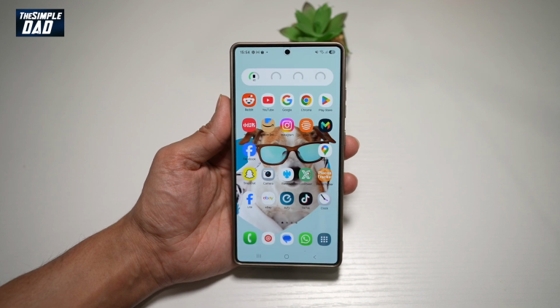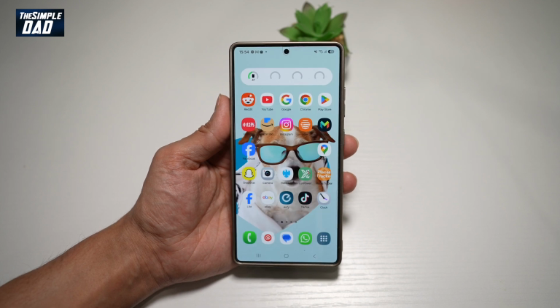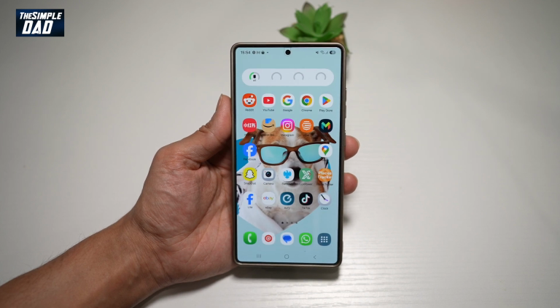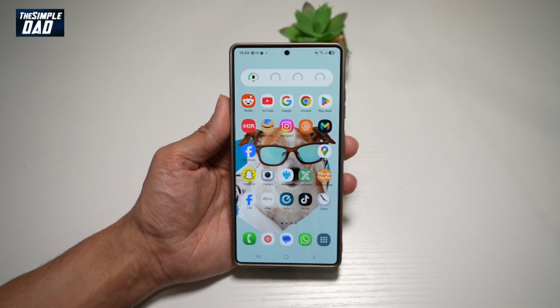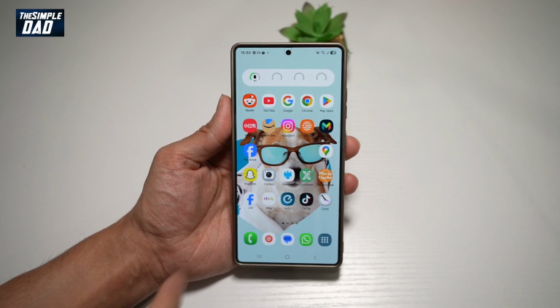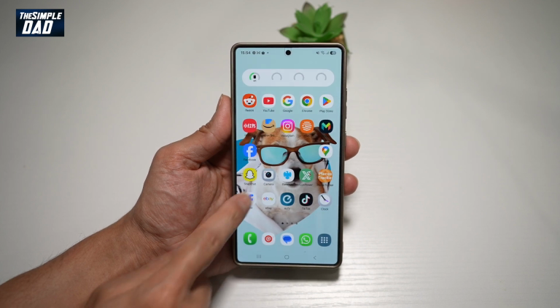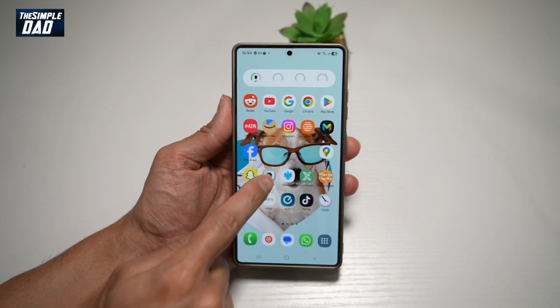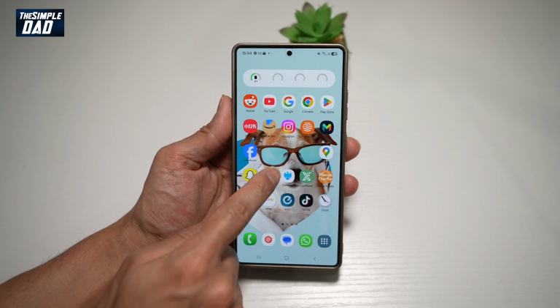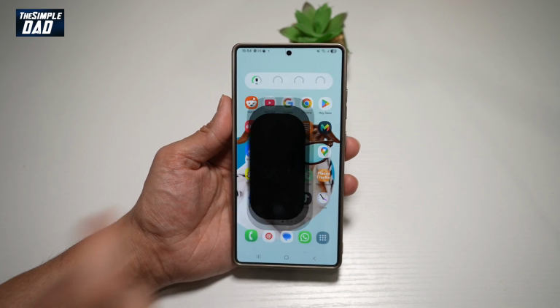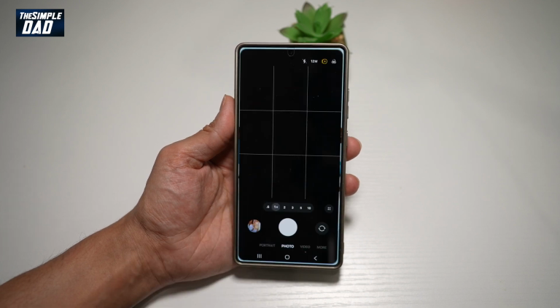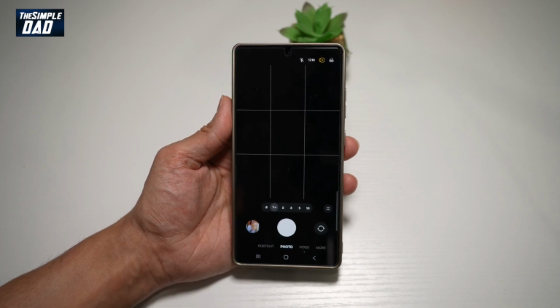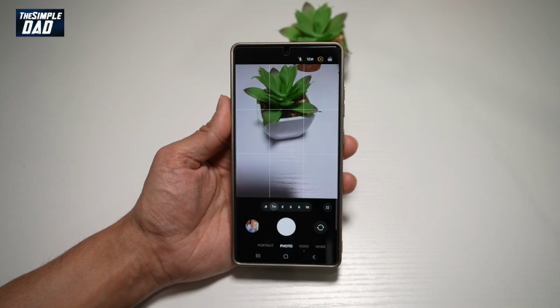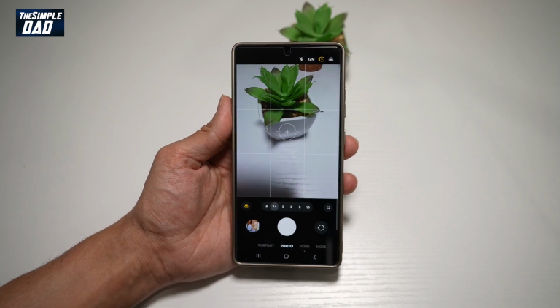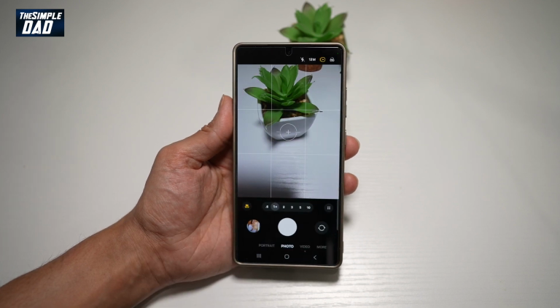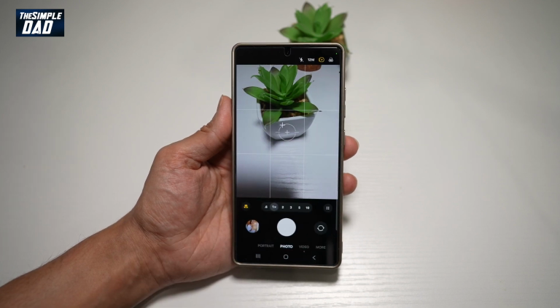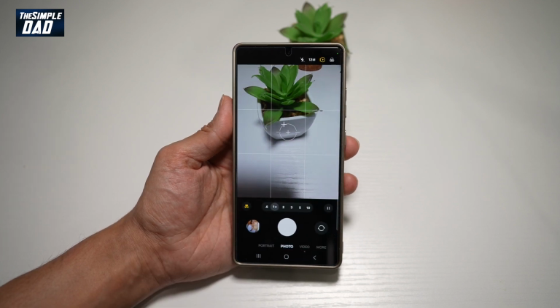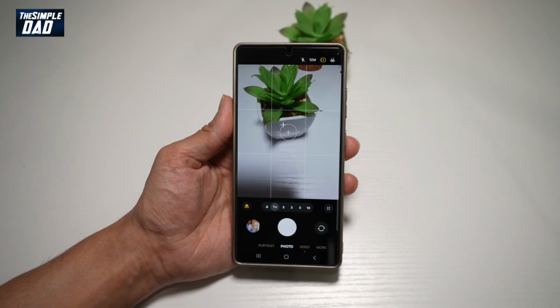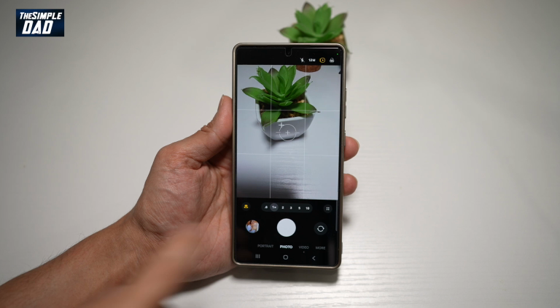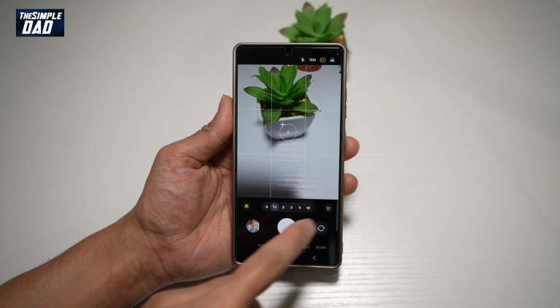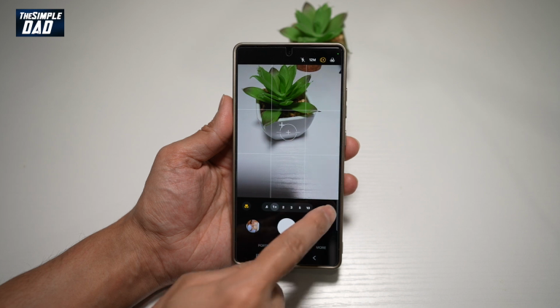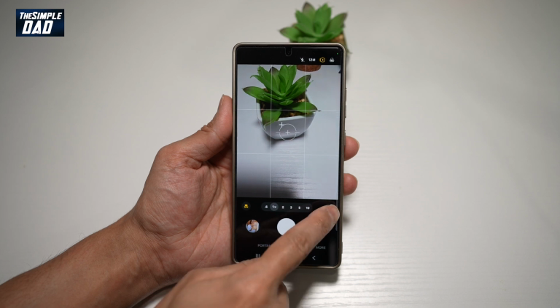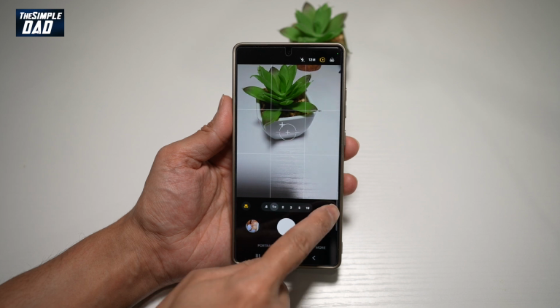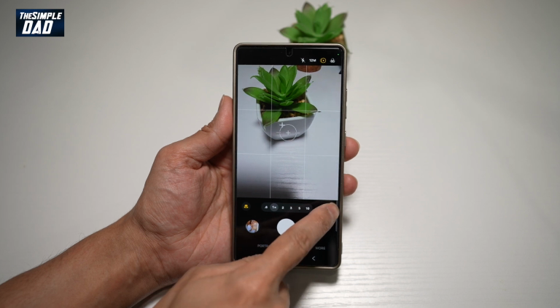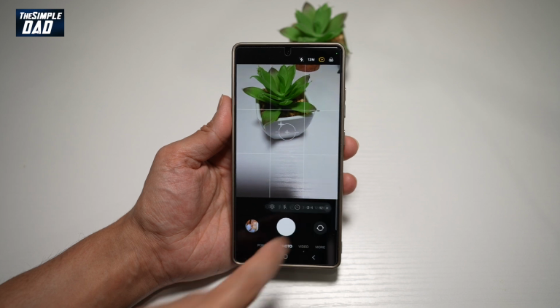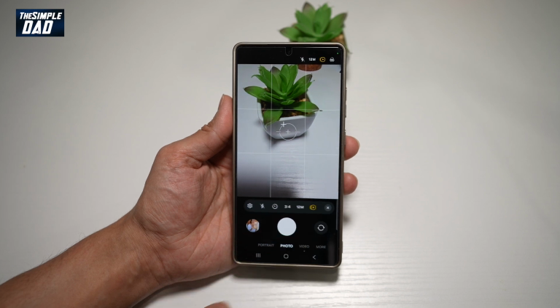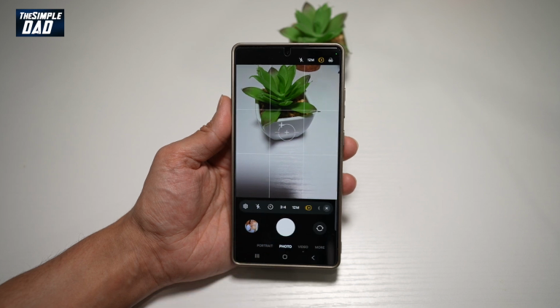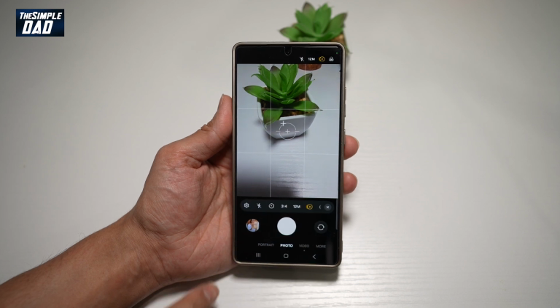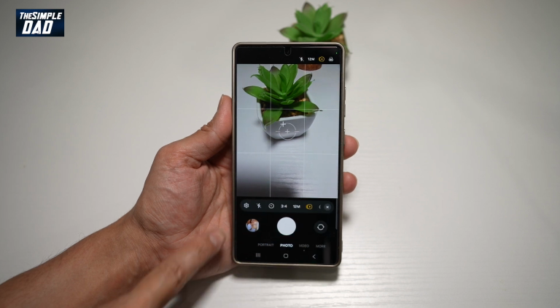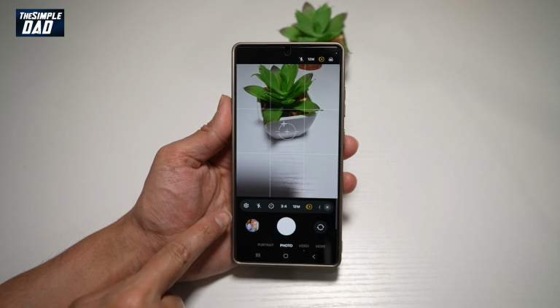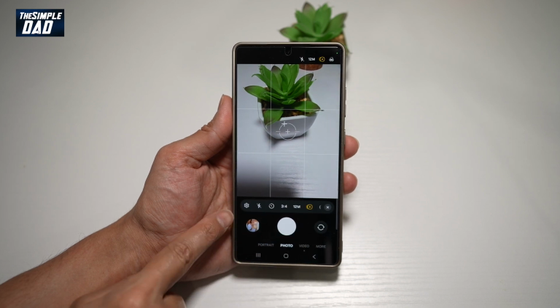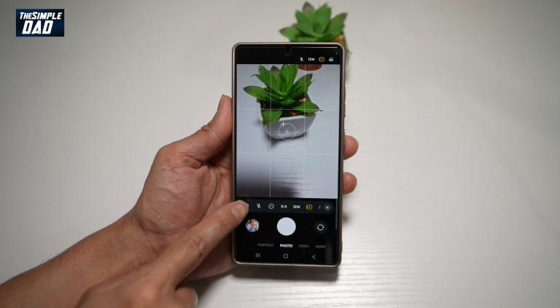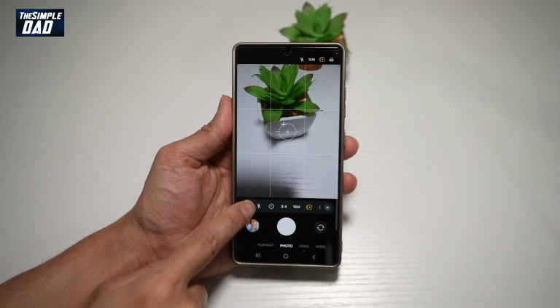So first, go ahead and open up the camera app. Next, tap on the four dots here, then tap on settings.